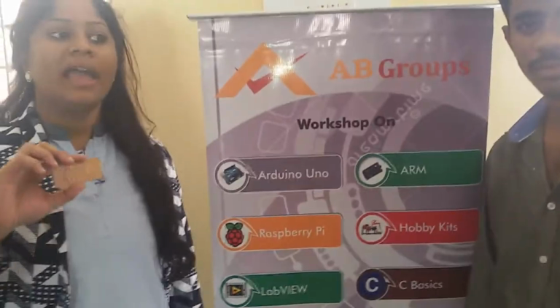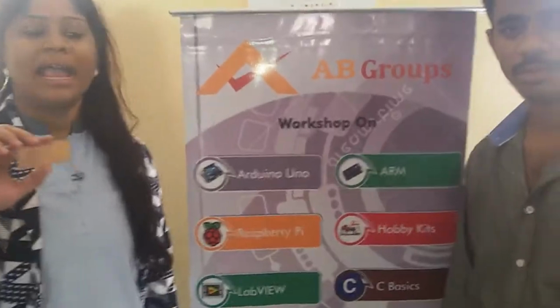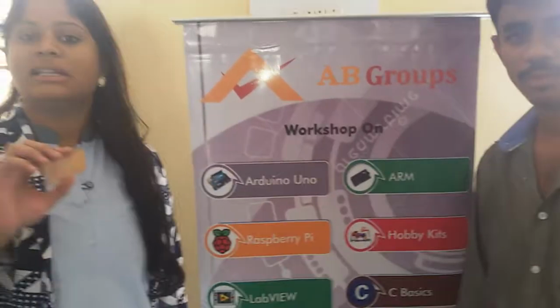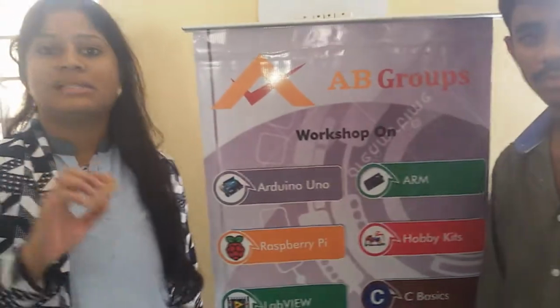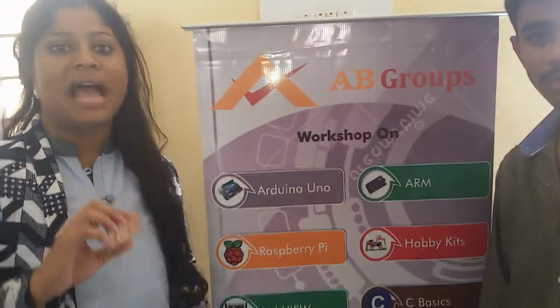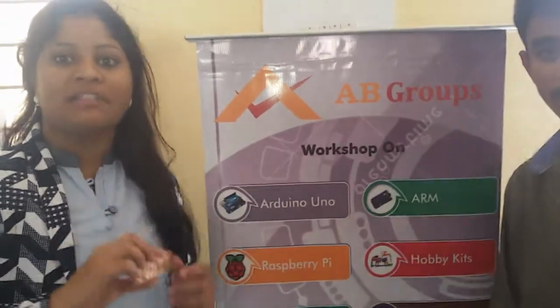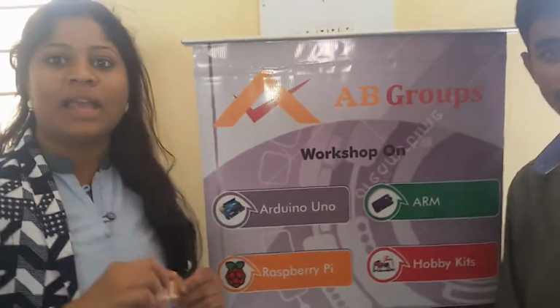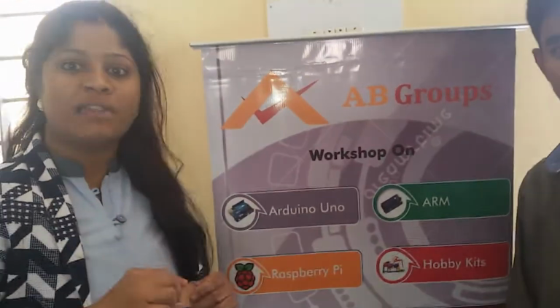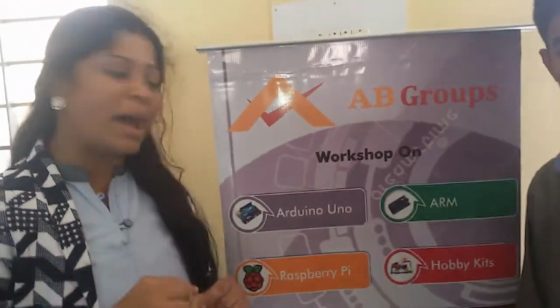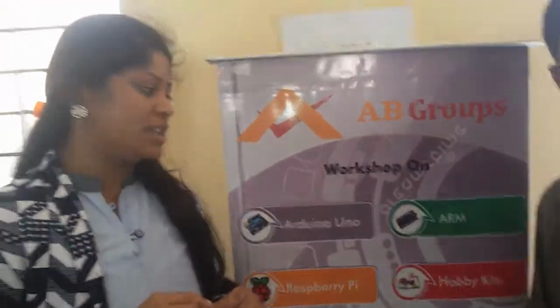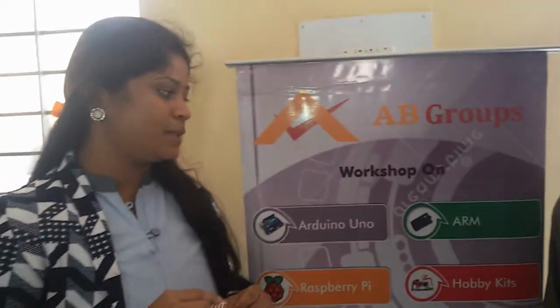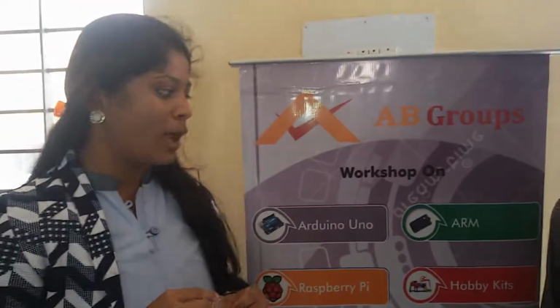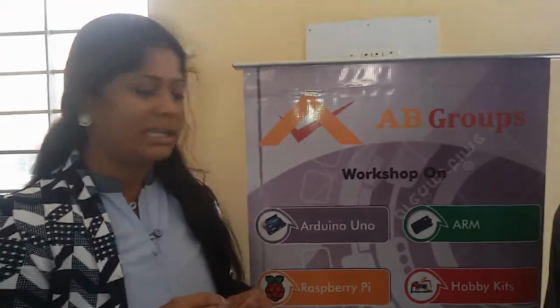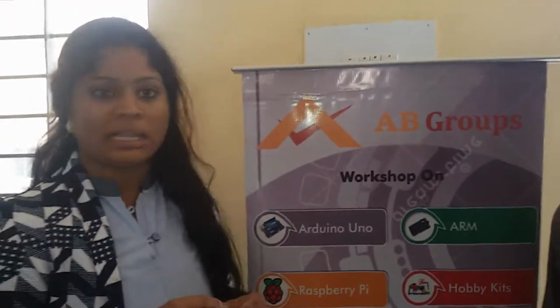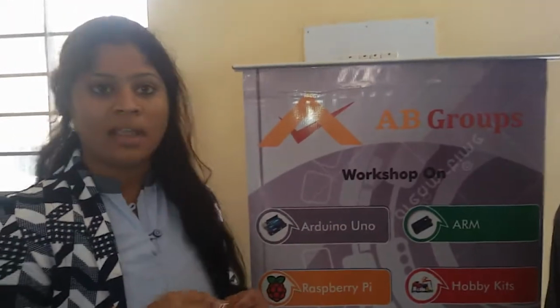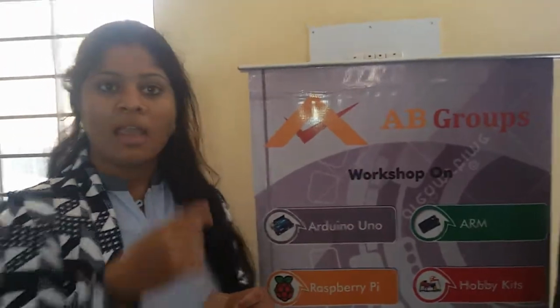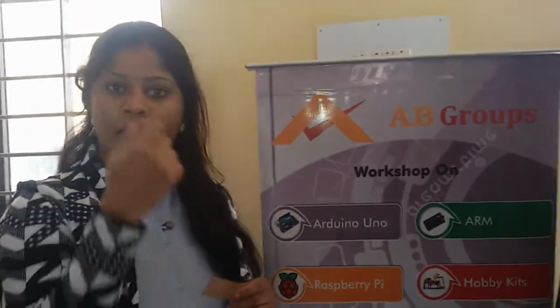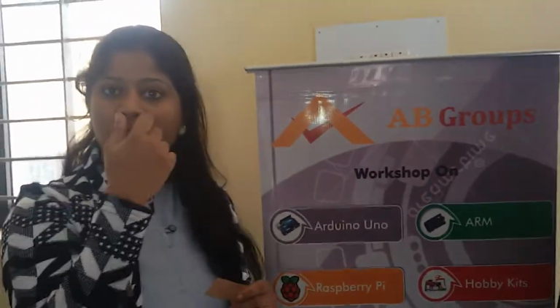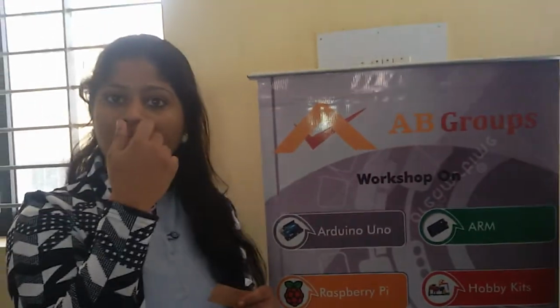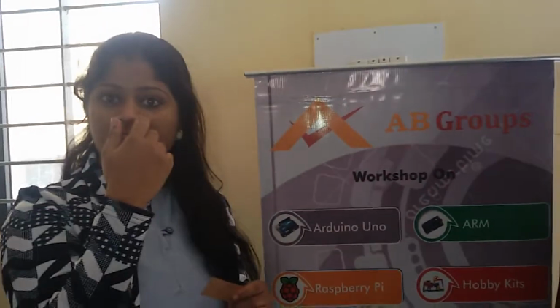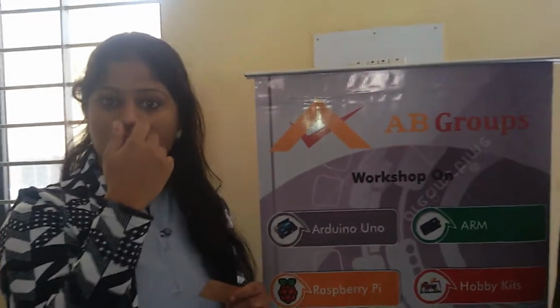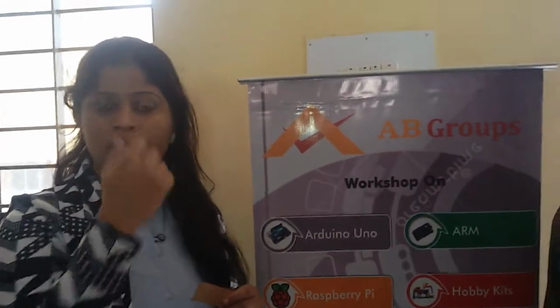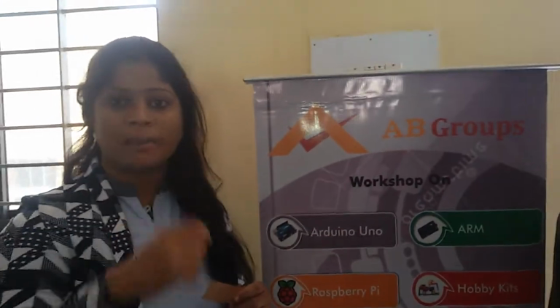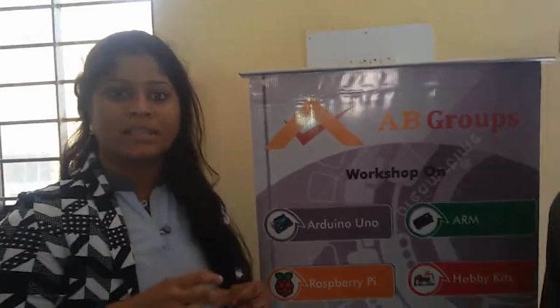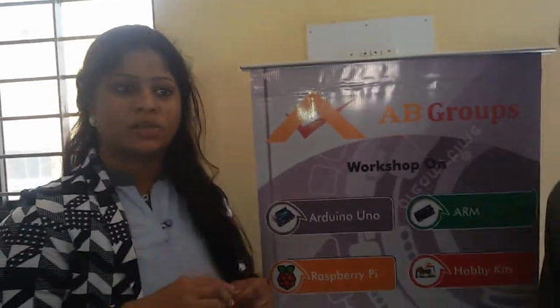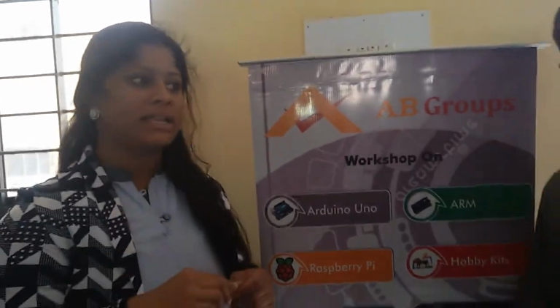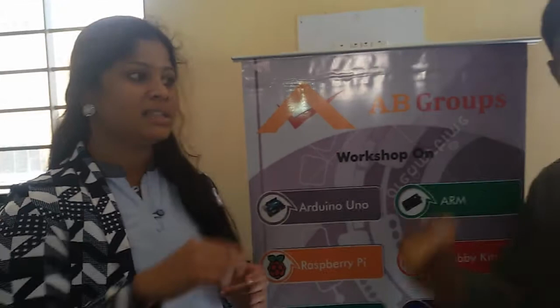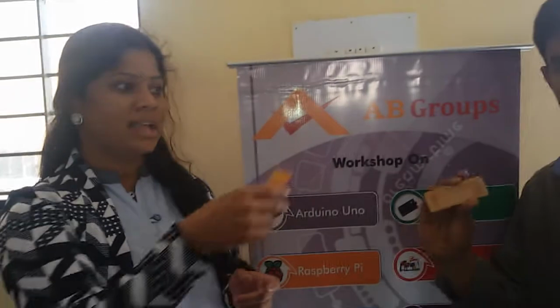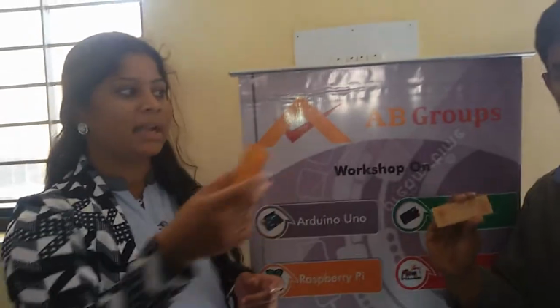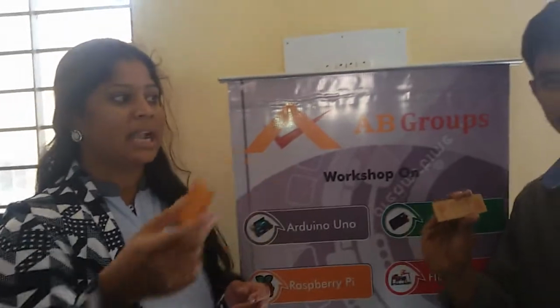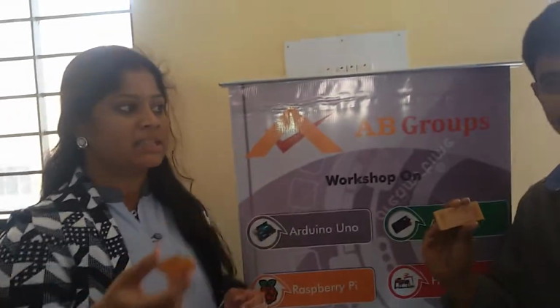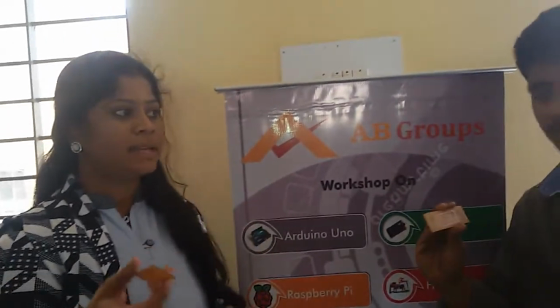Hey, this is Dan B. I am from RJ's Polytechnic. We are doing a workshop for past students. These are my classmates.